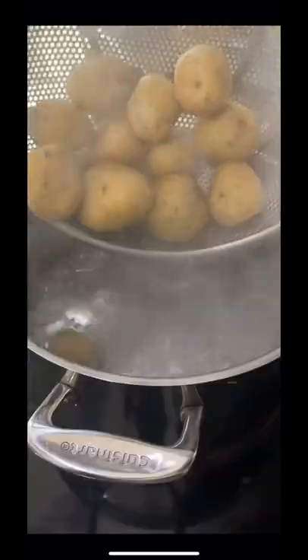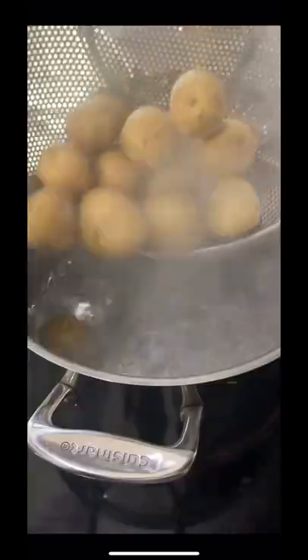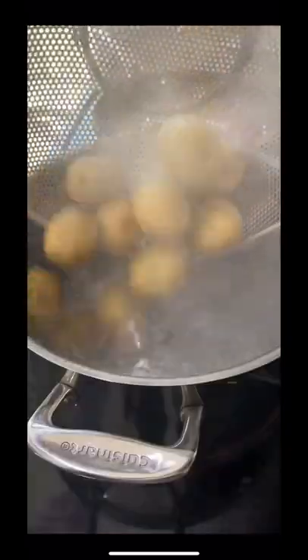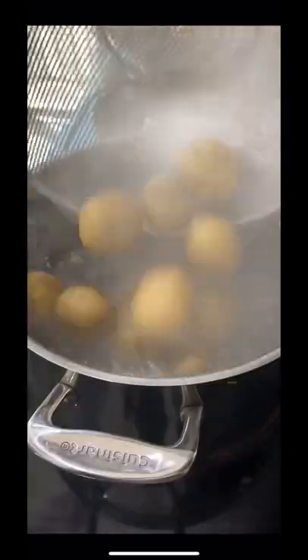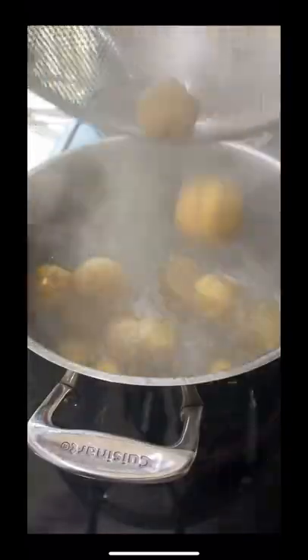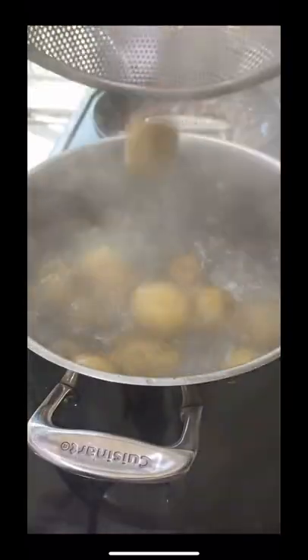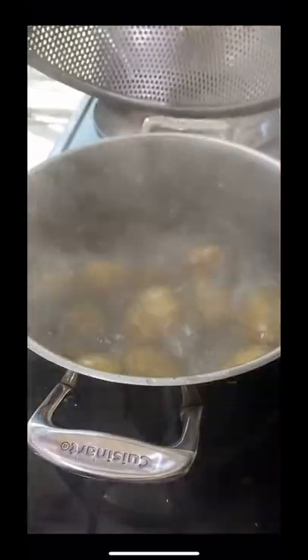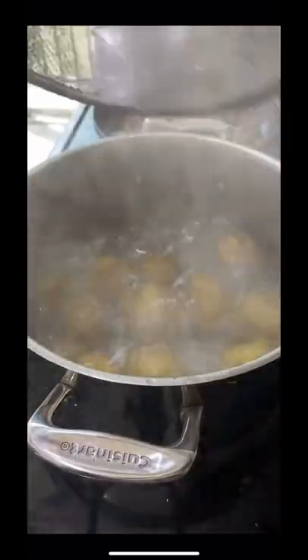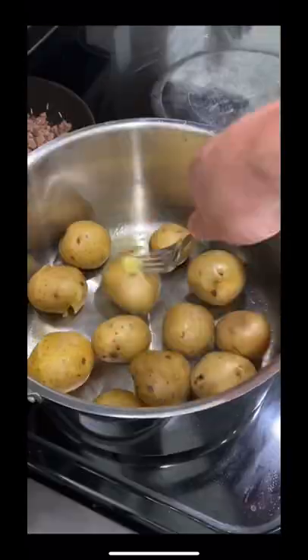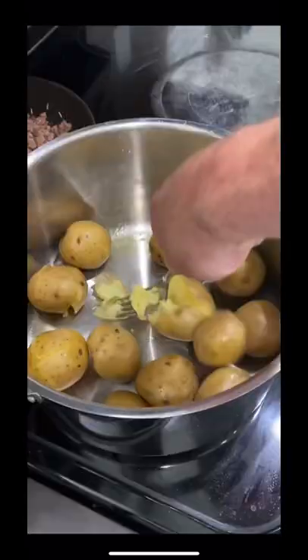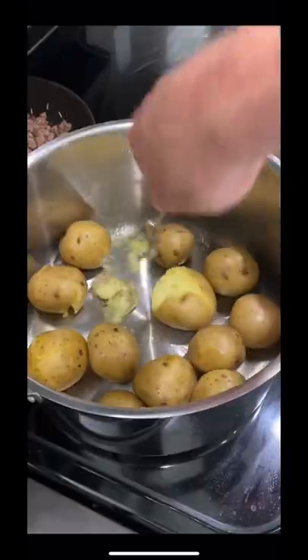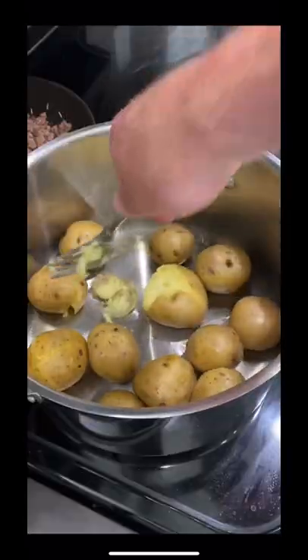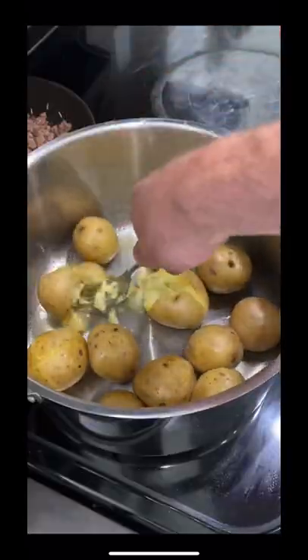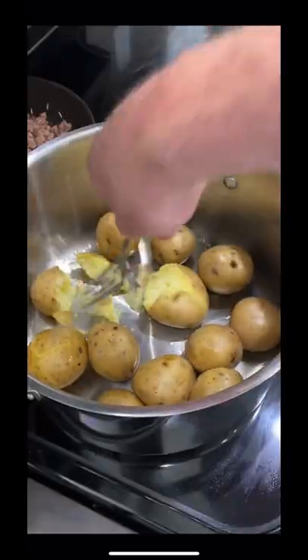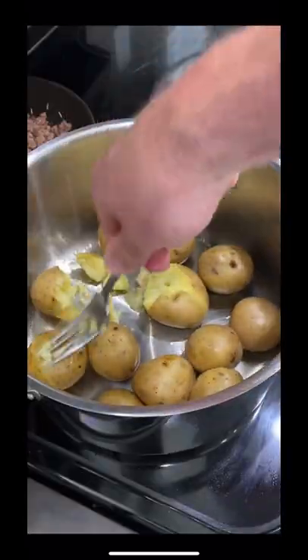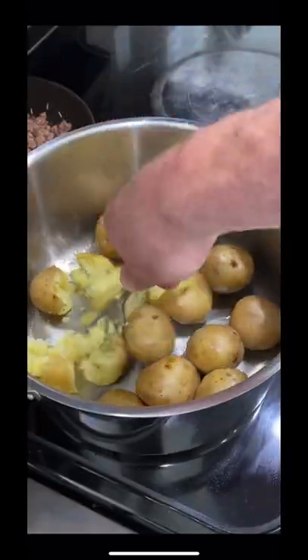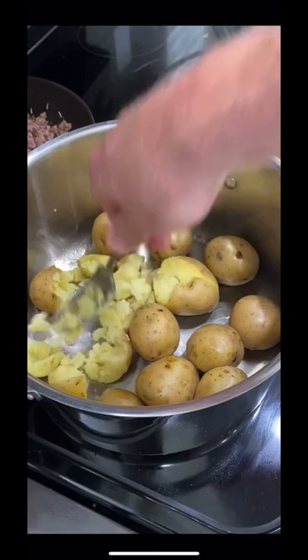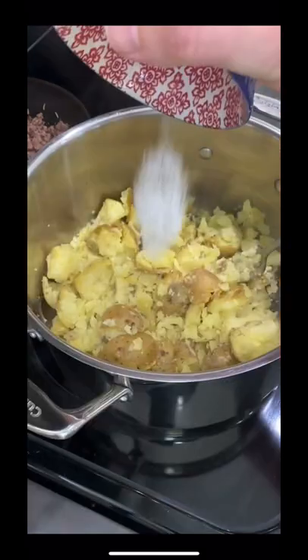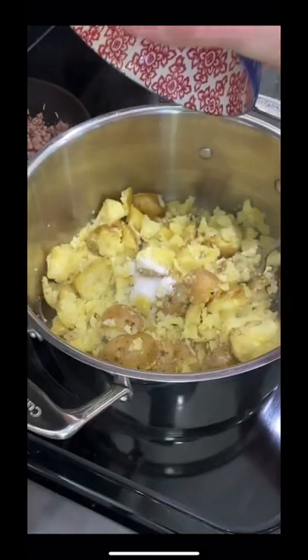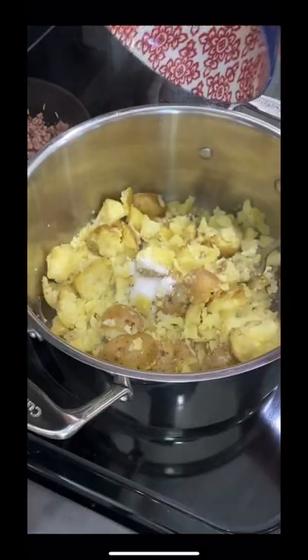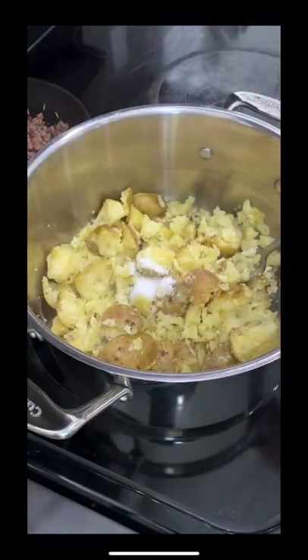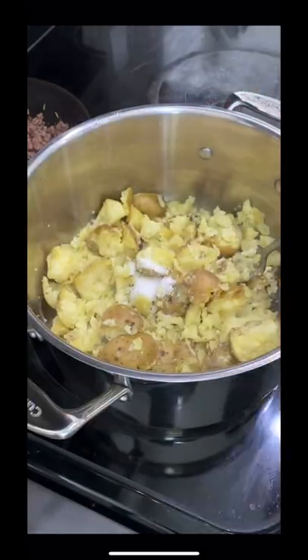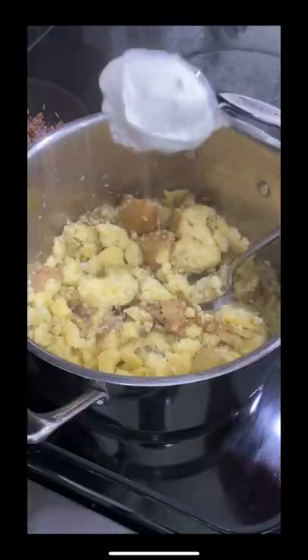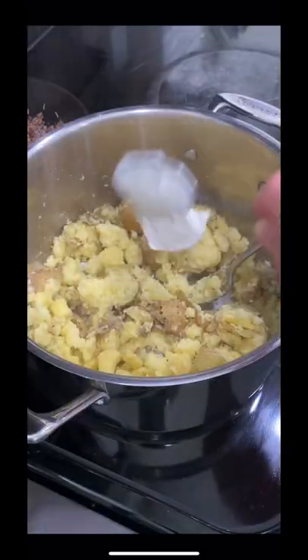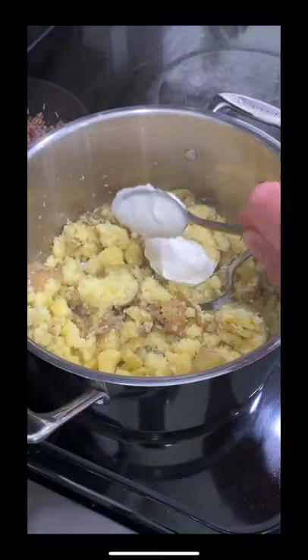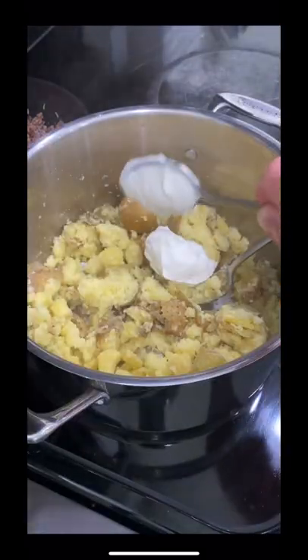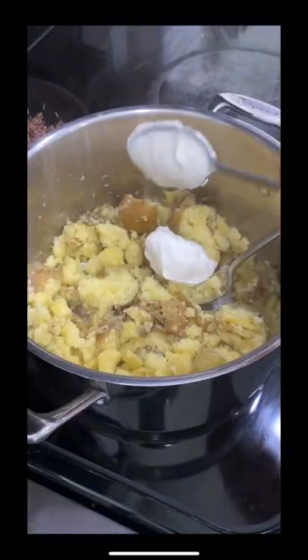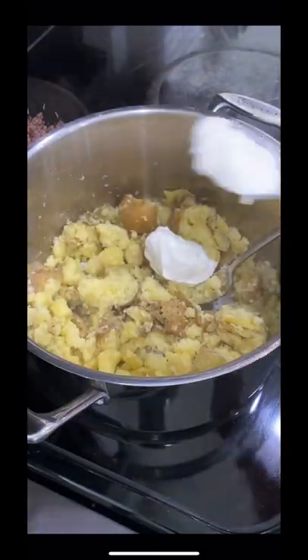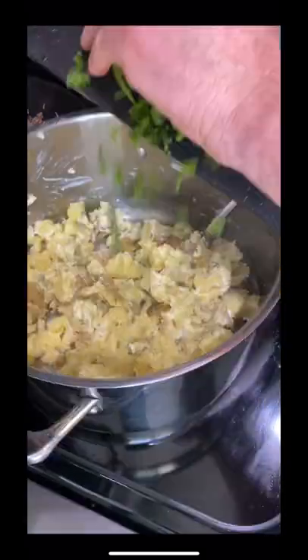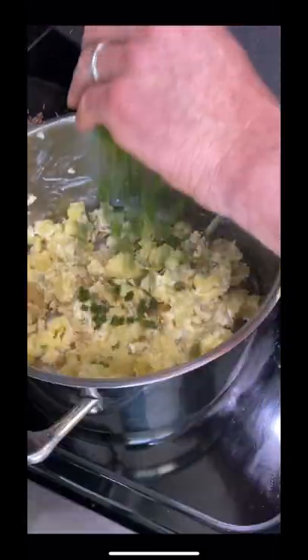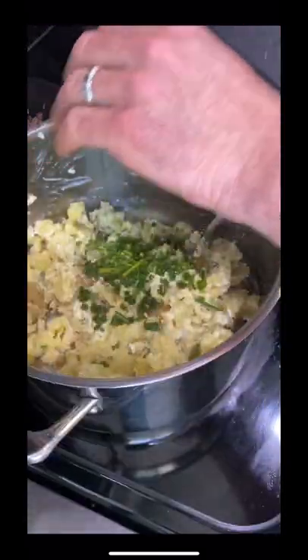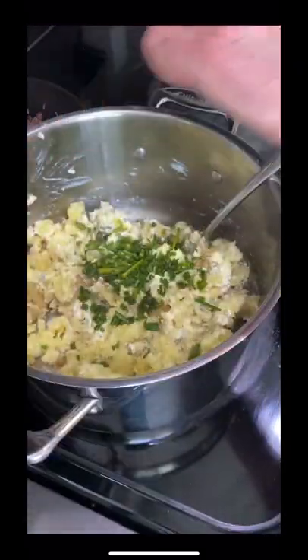Then boil your potatoes and mash with olive oil, salt, Slovakian yogurt, and chives.